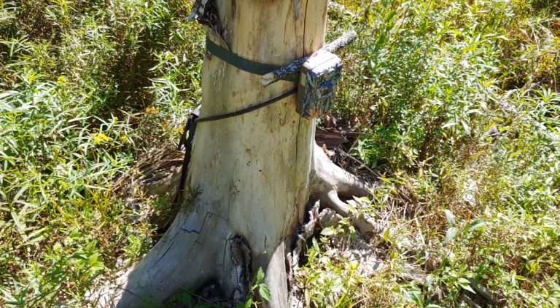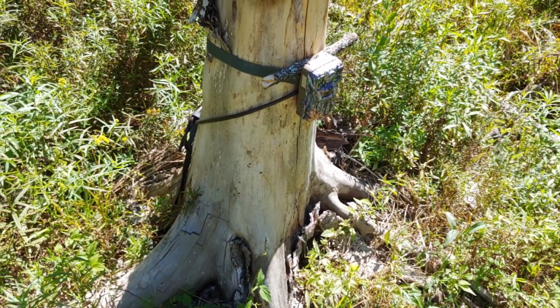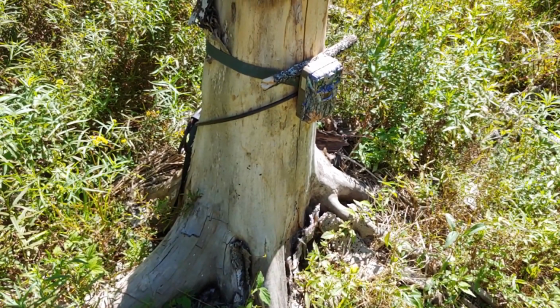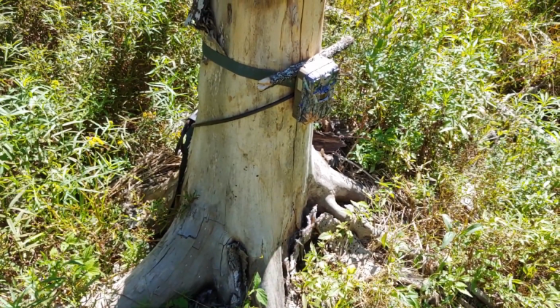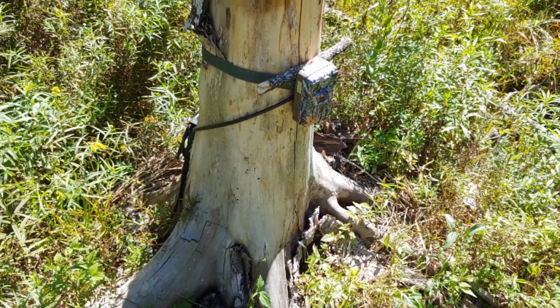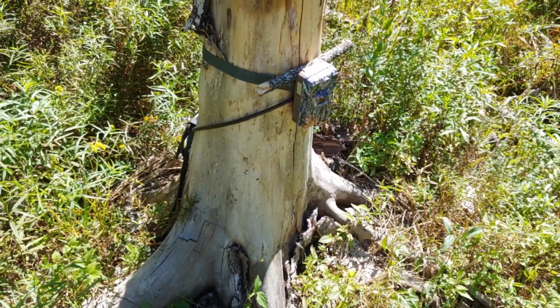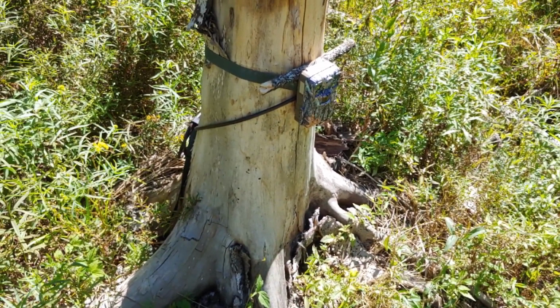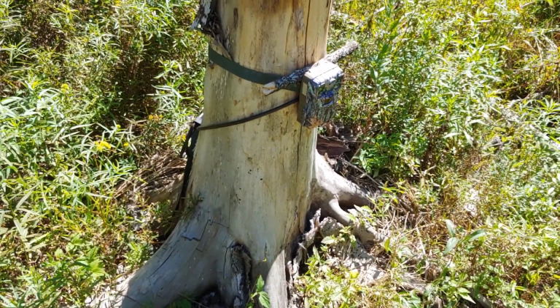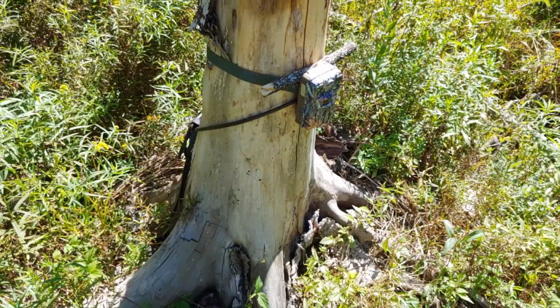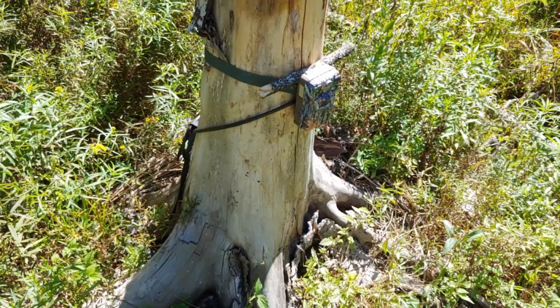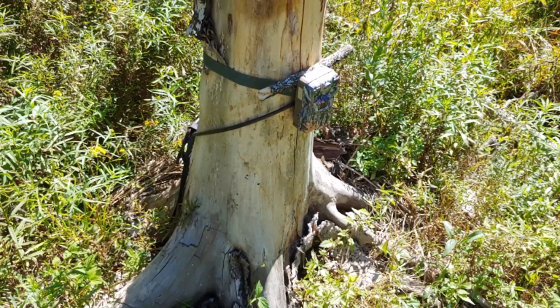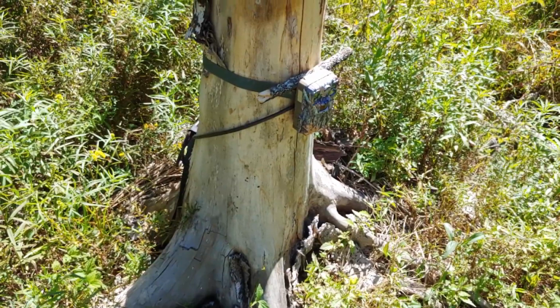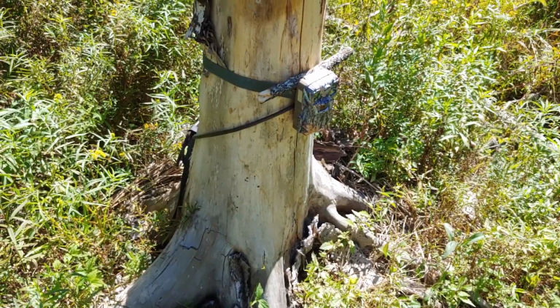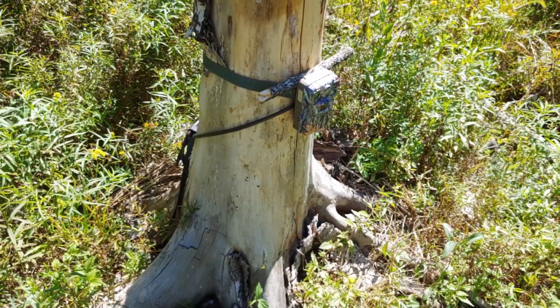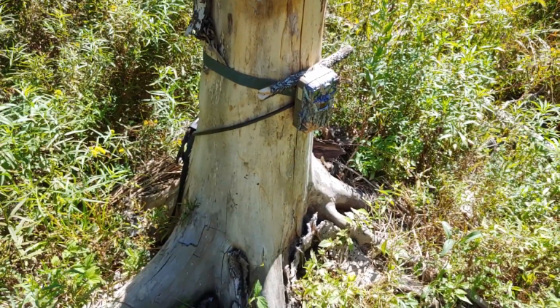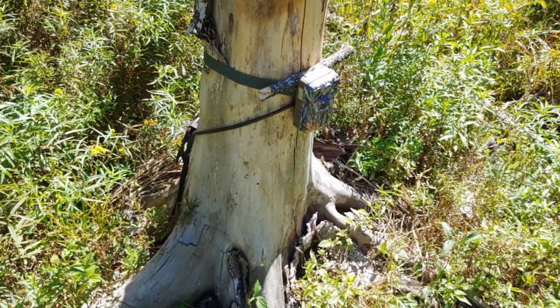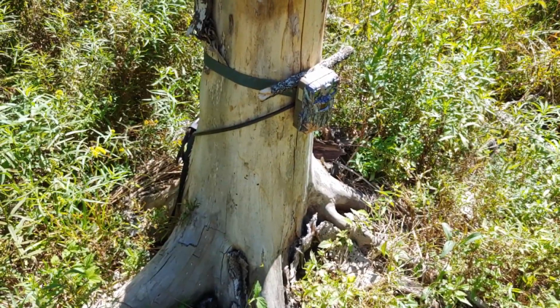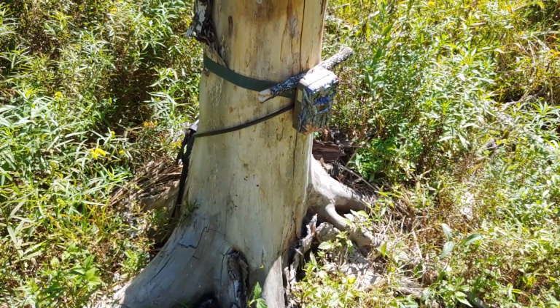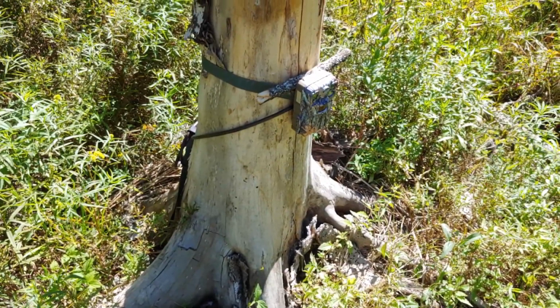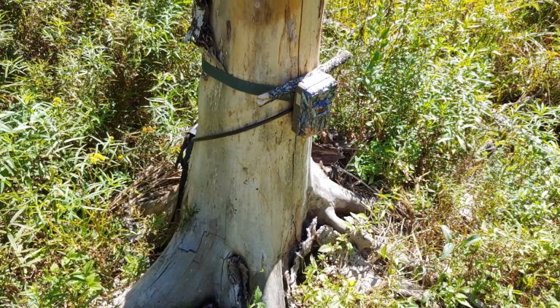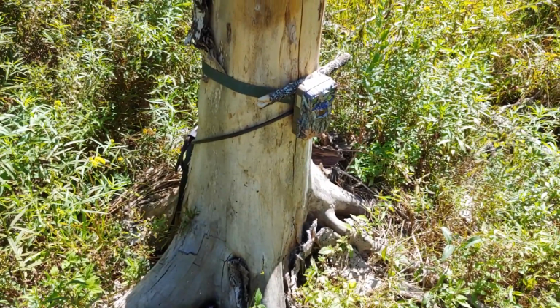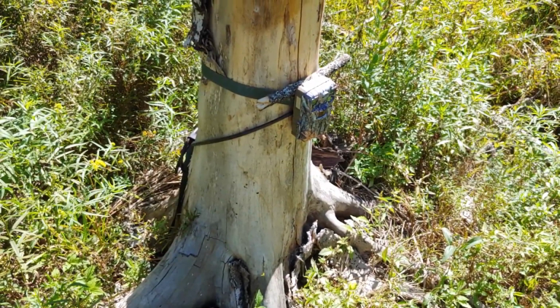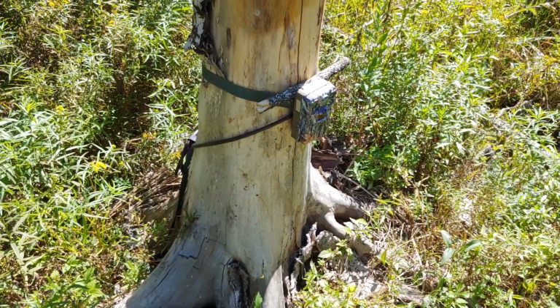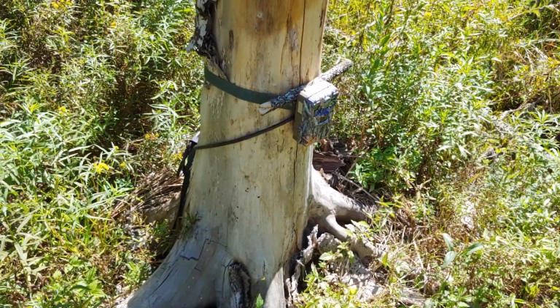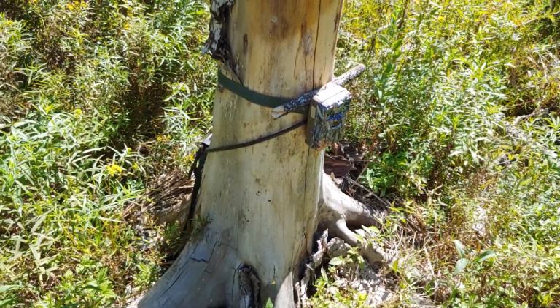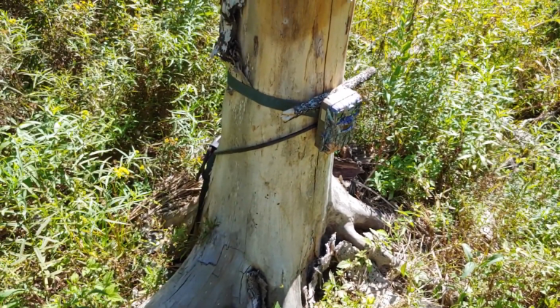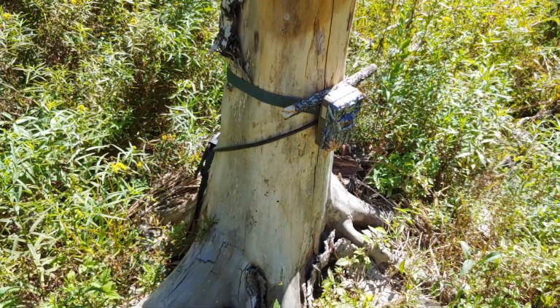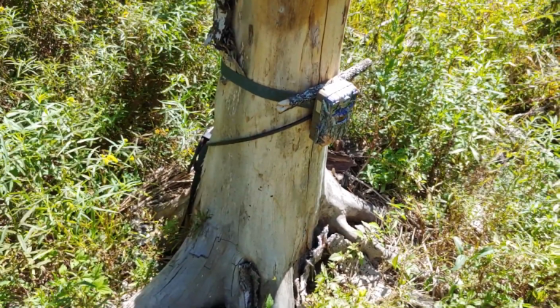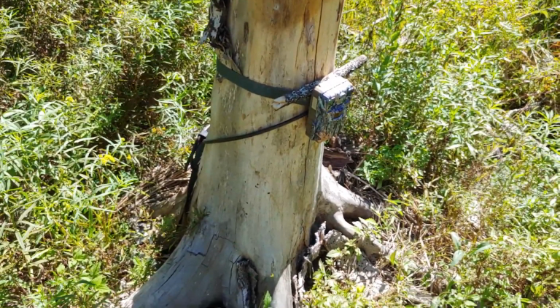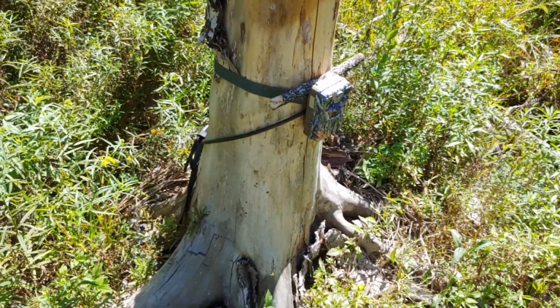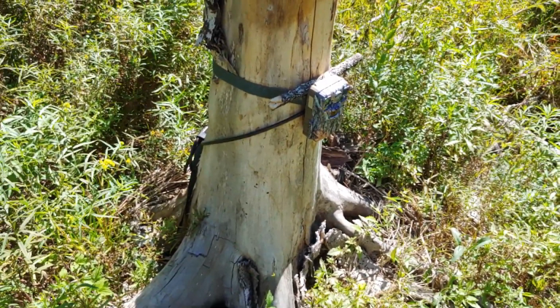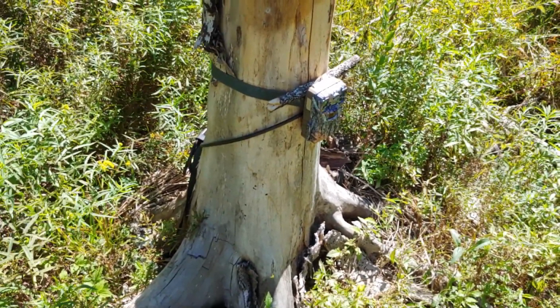So now we know what that was — a black bear. I was shocked. This is the other camera.